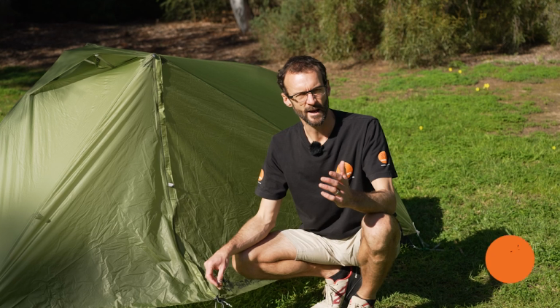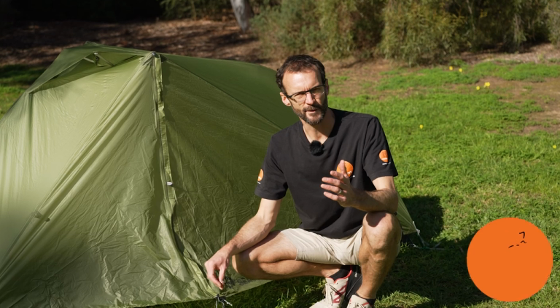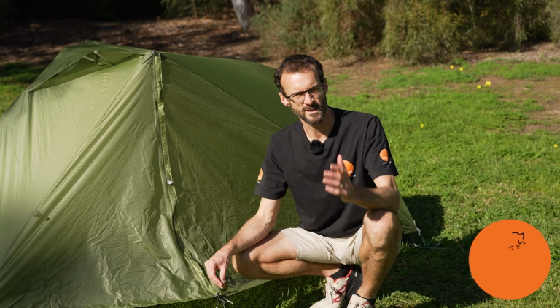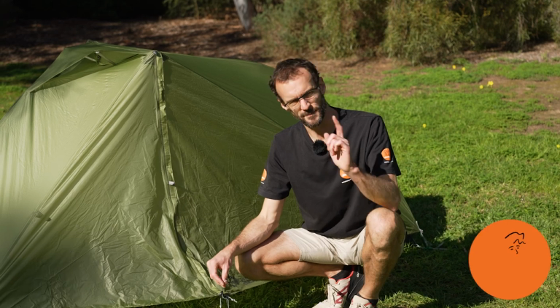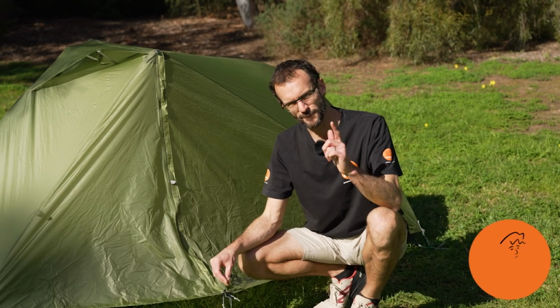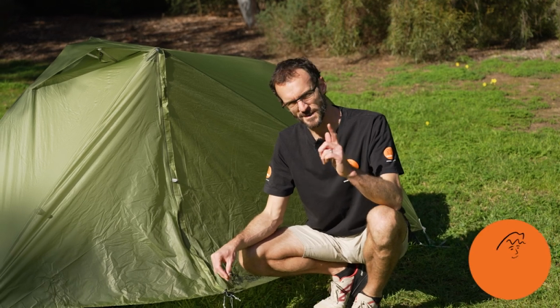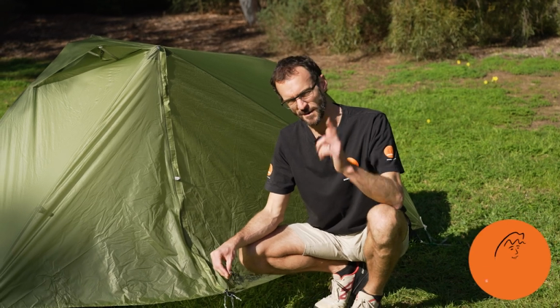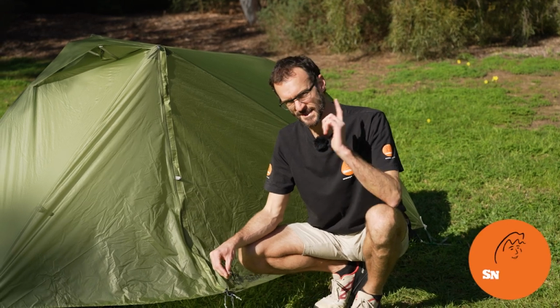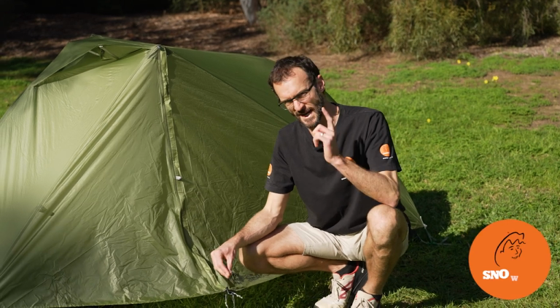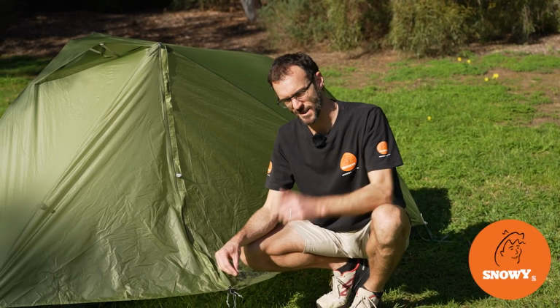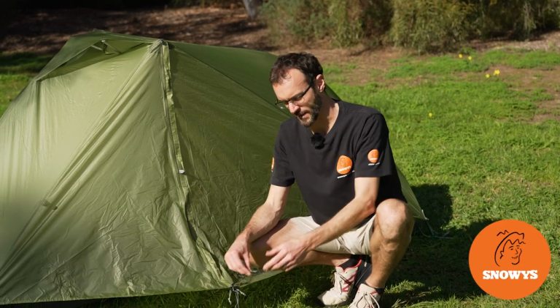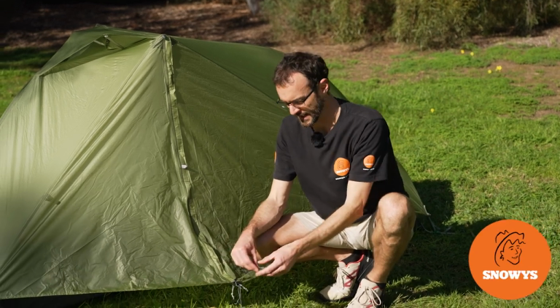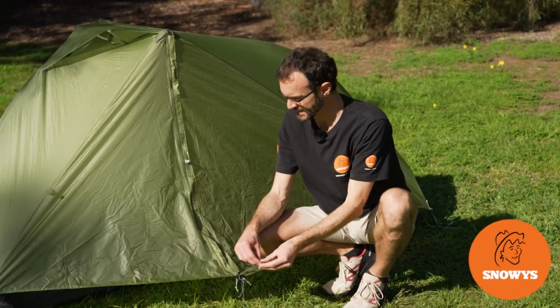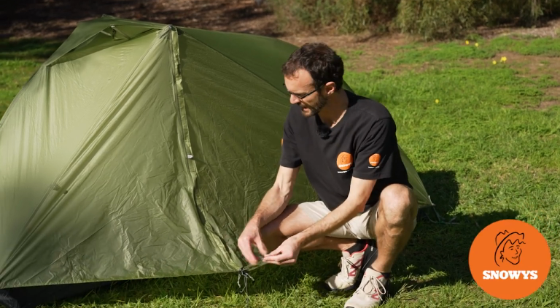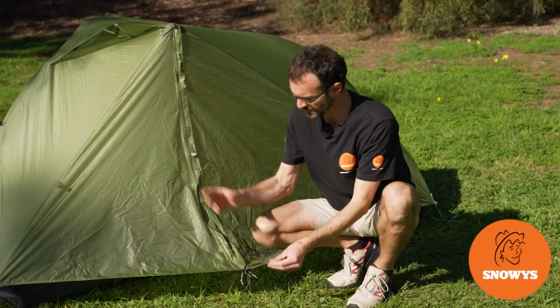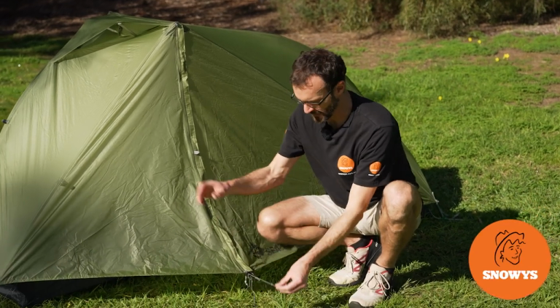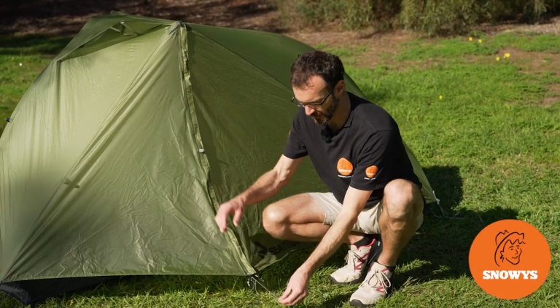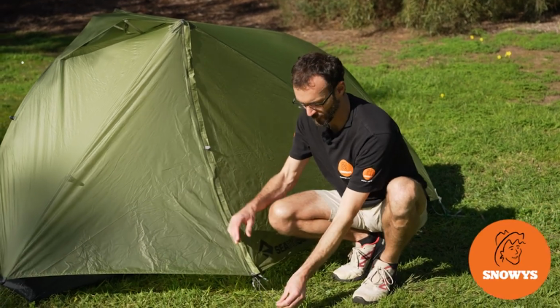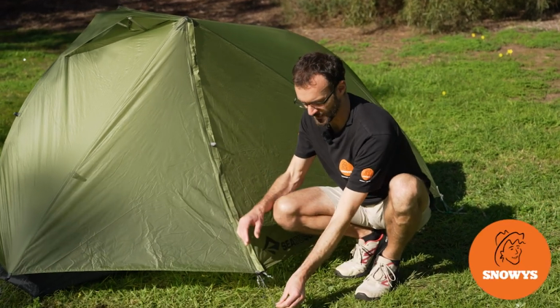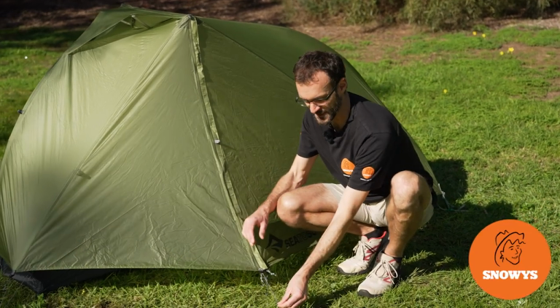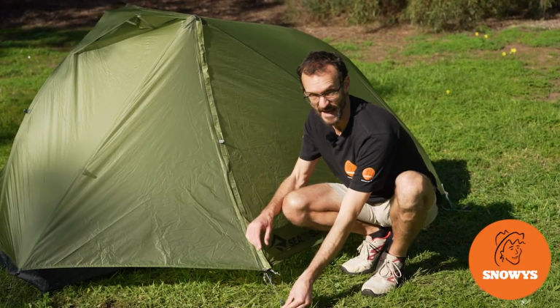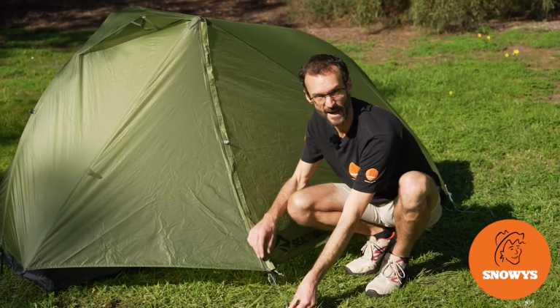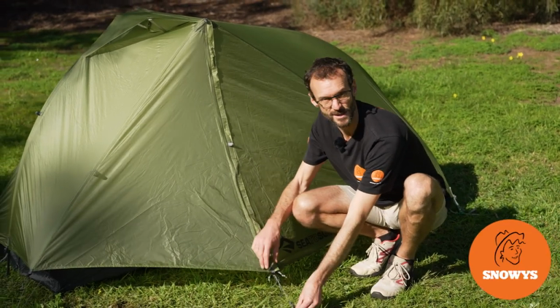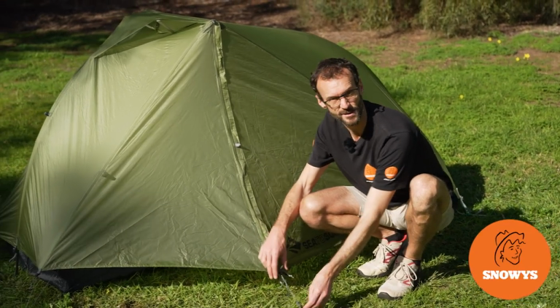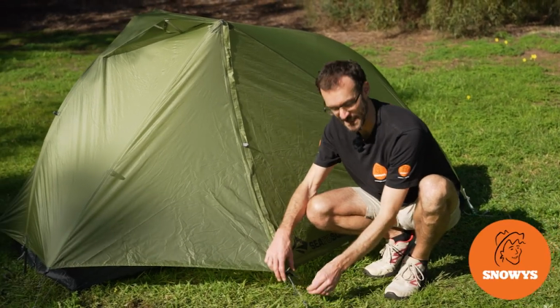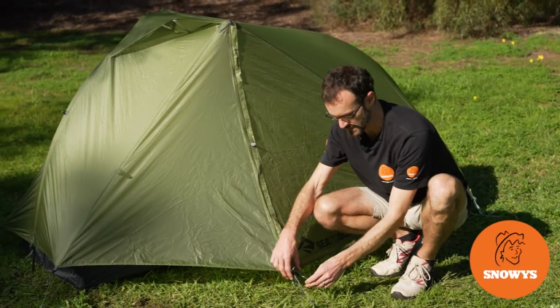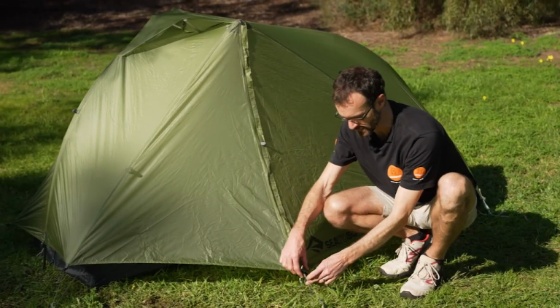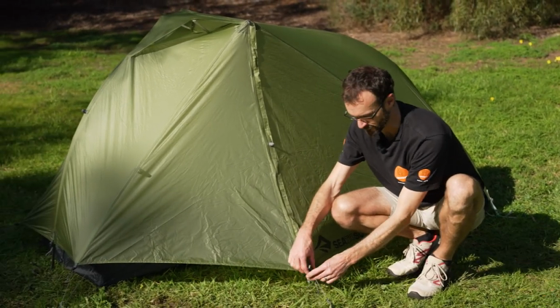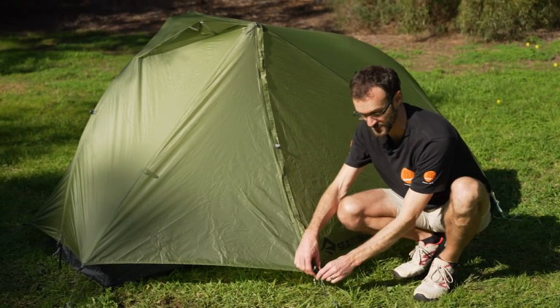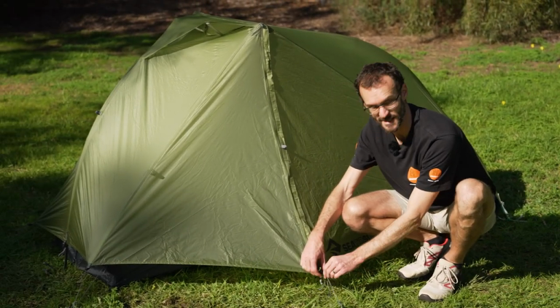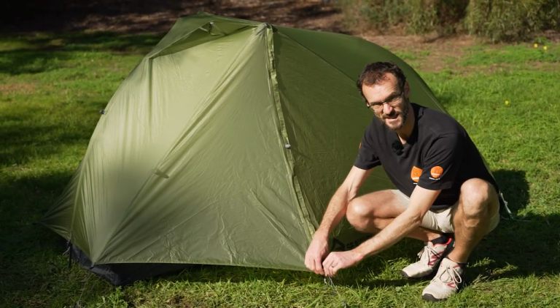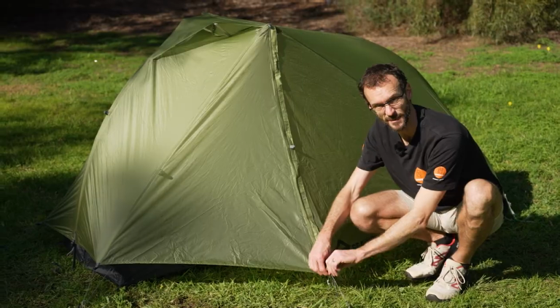Hi folks, Ben from Snowys today, showing you how to set up and pack away the Alto tents from Cedar Summit.